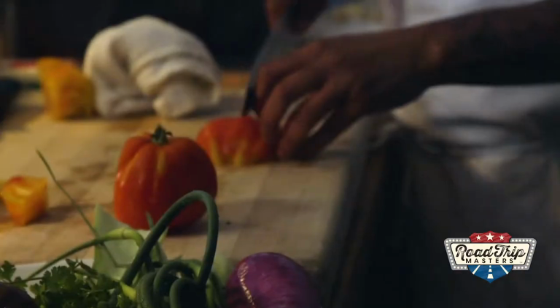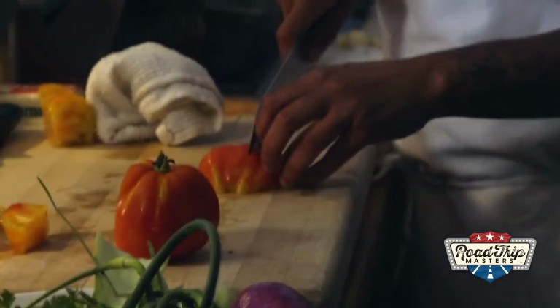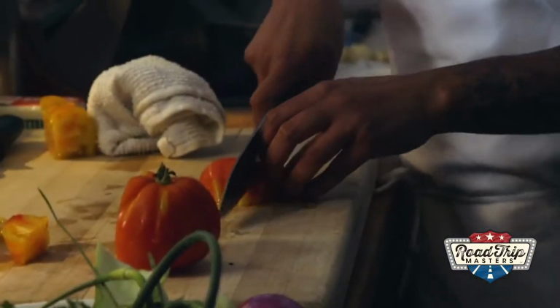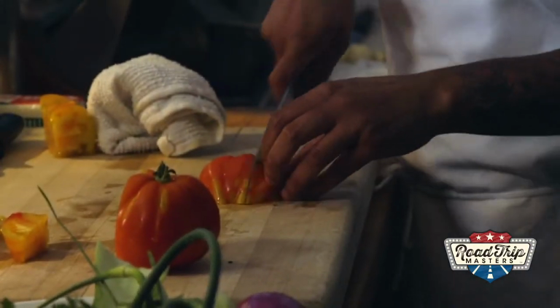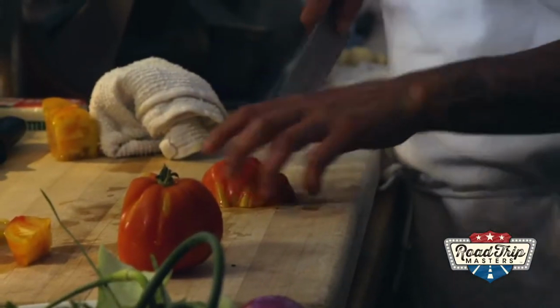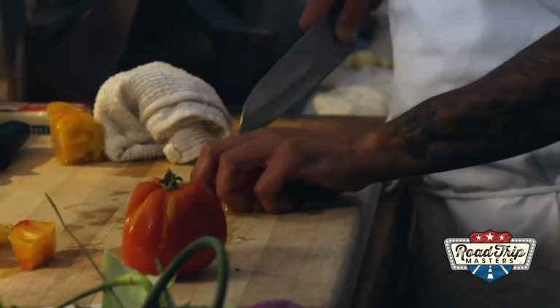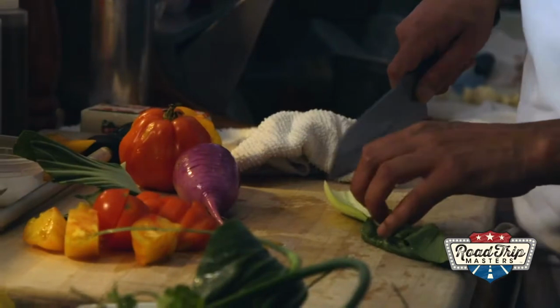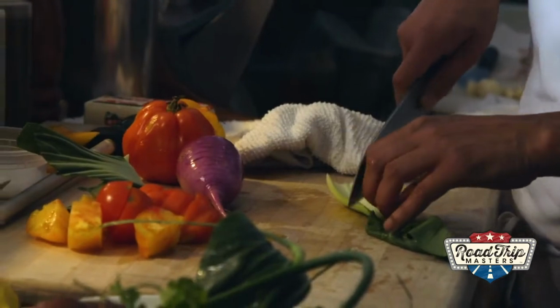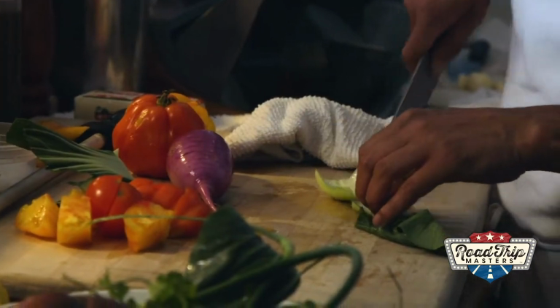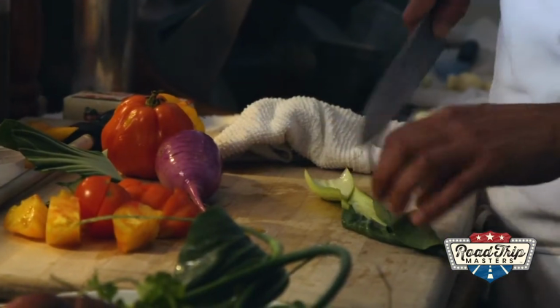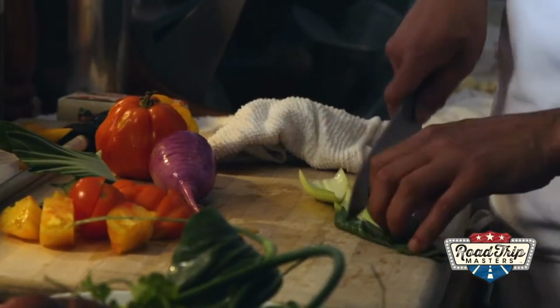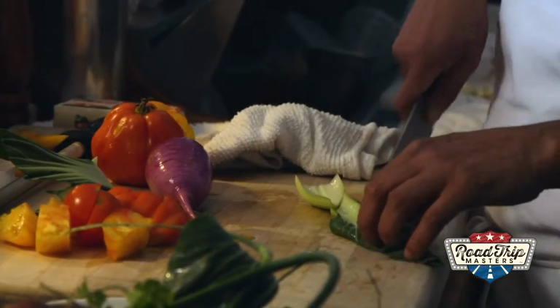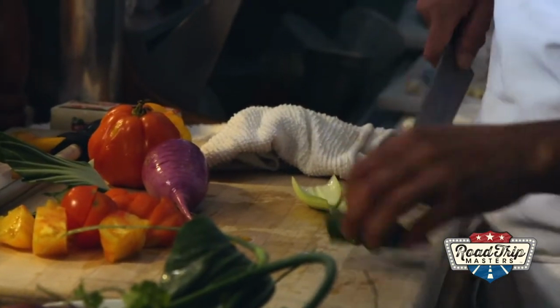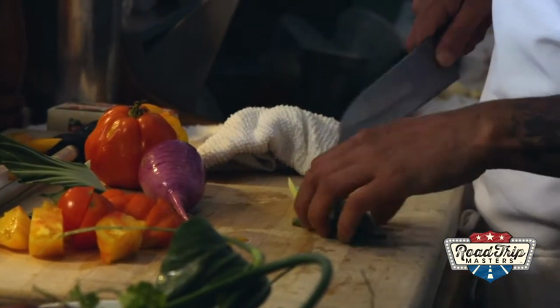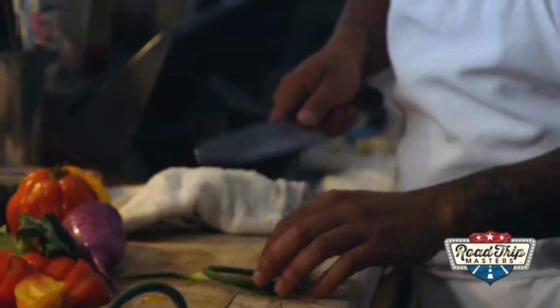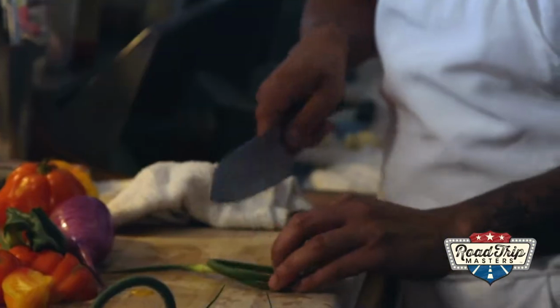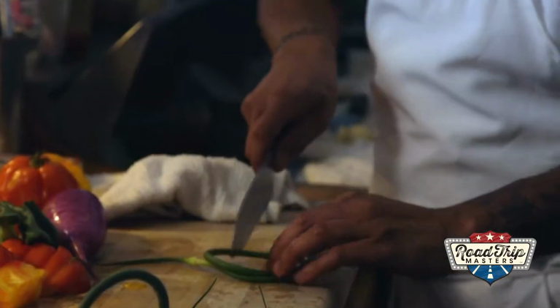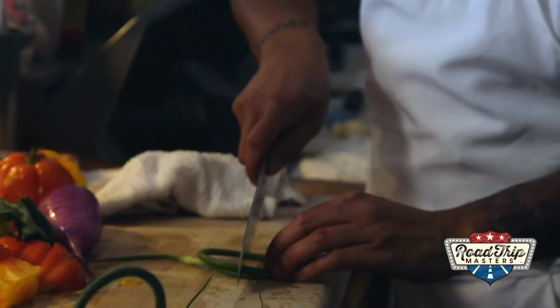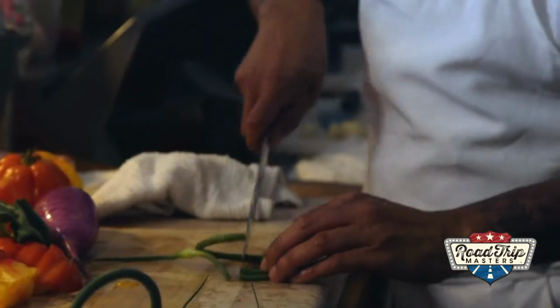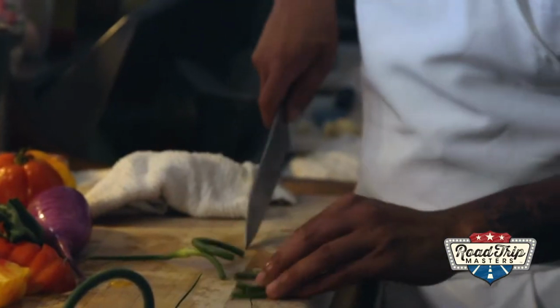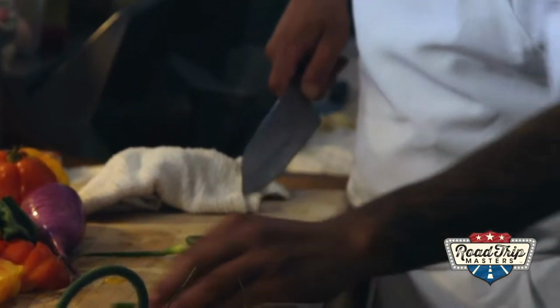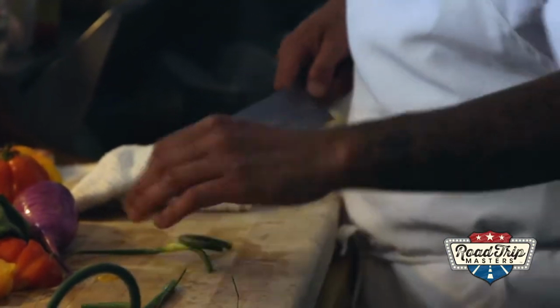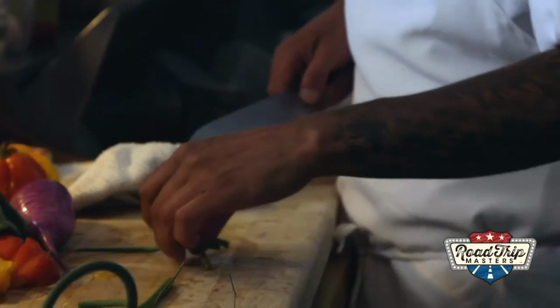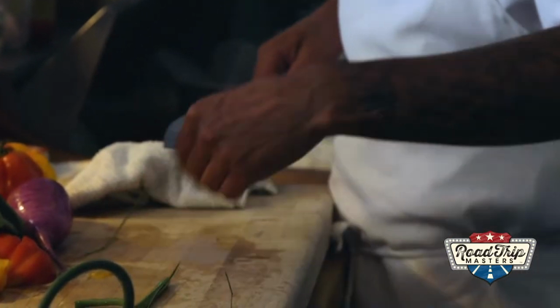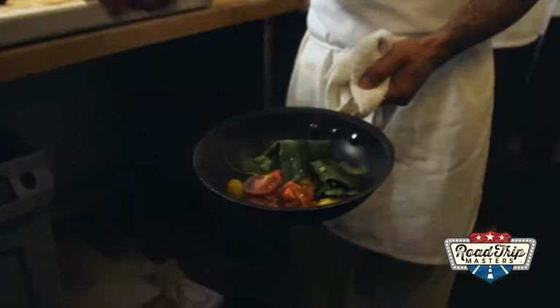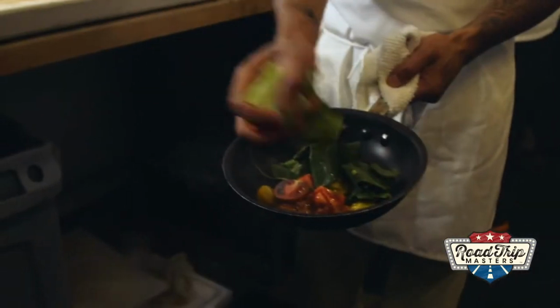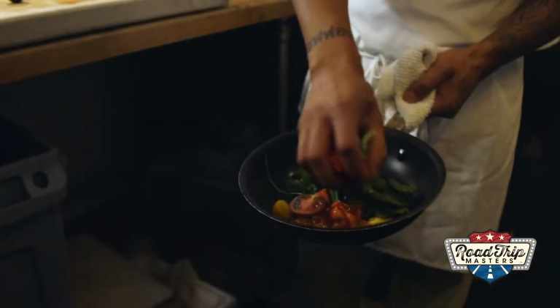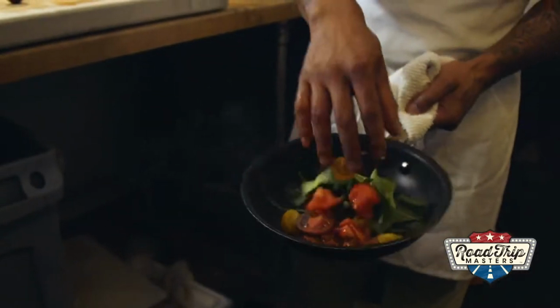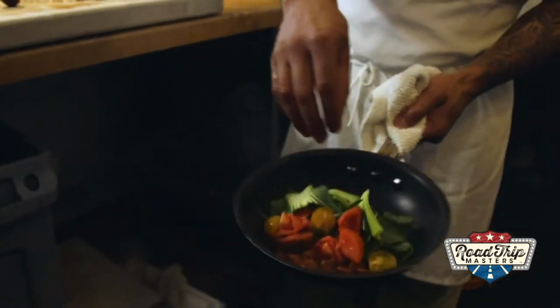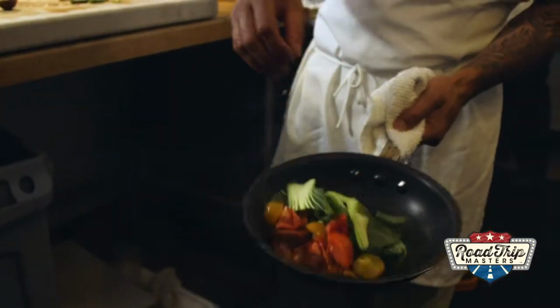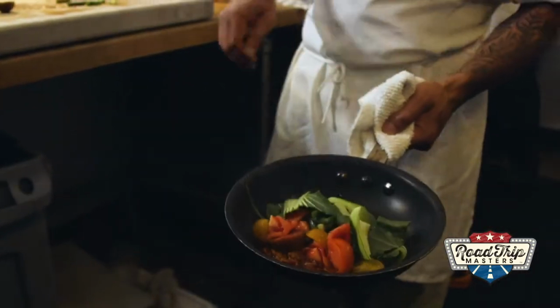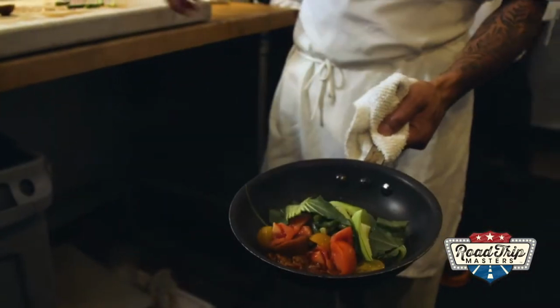So next, Chef slices up those vibrant, colorful vegetables and adds them in with the chorizo.